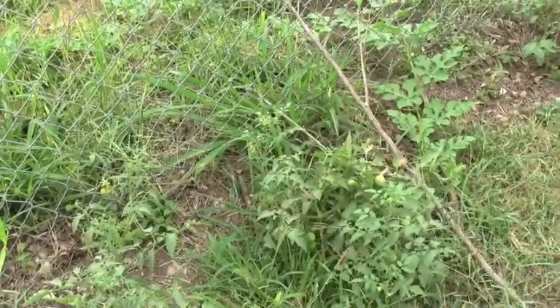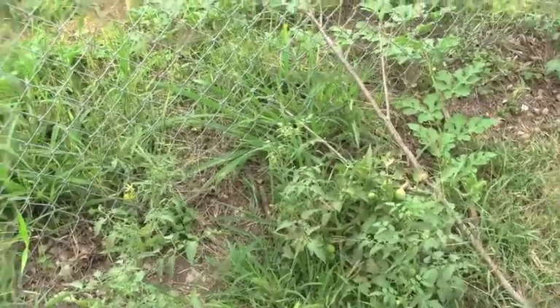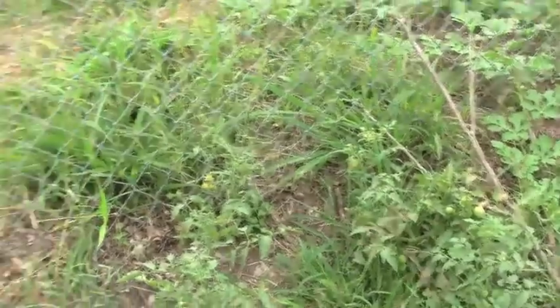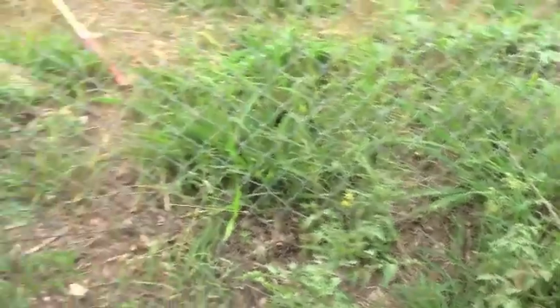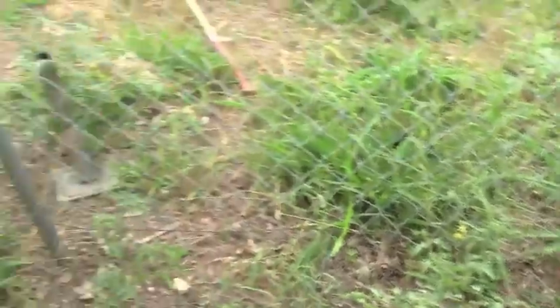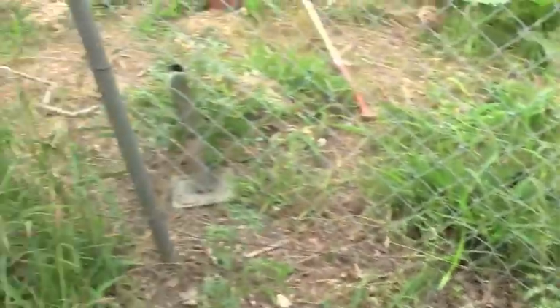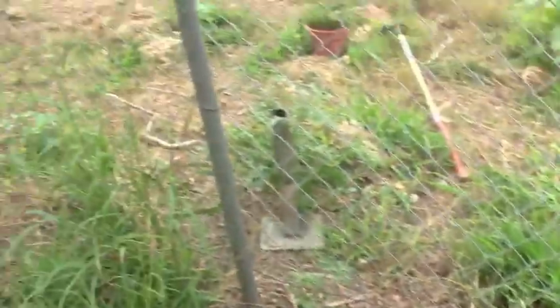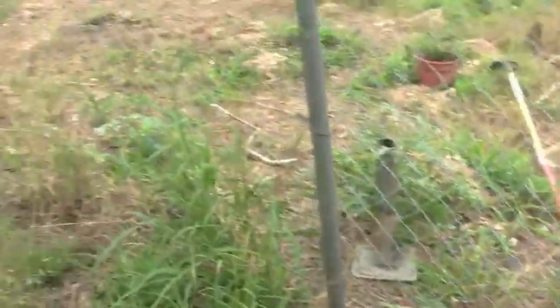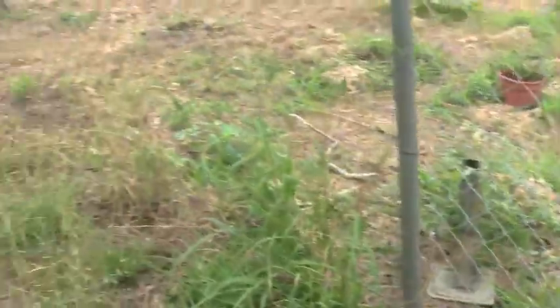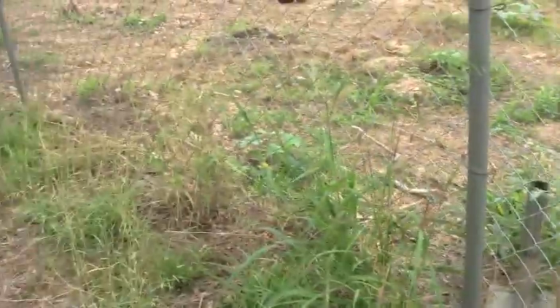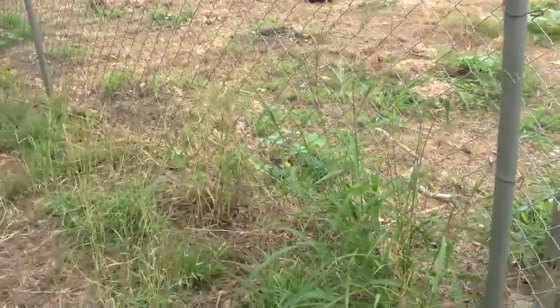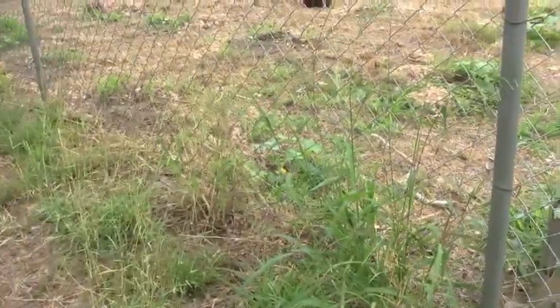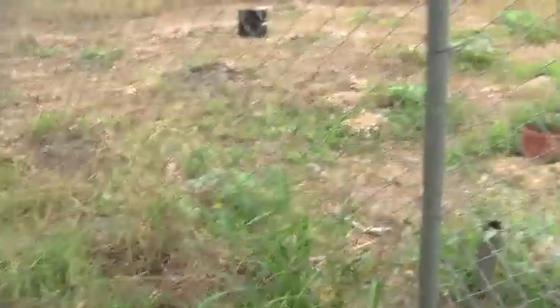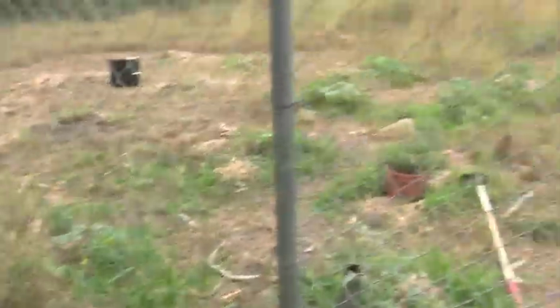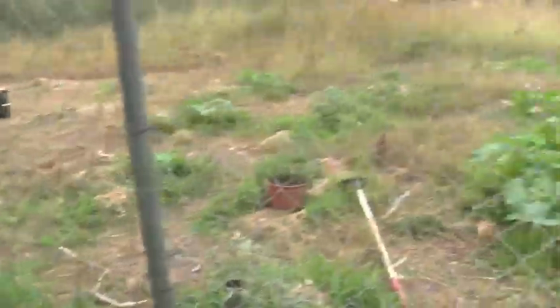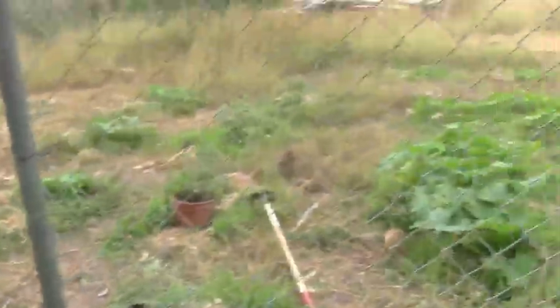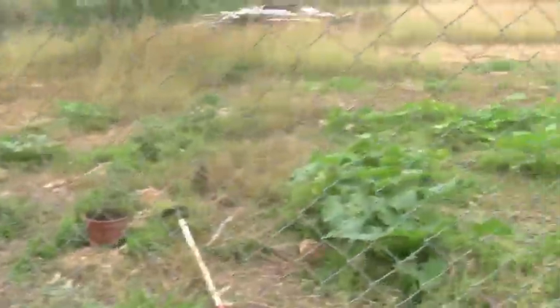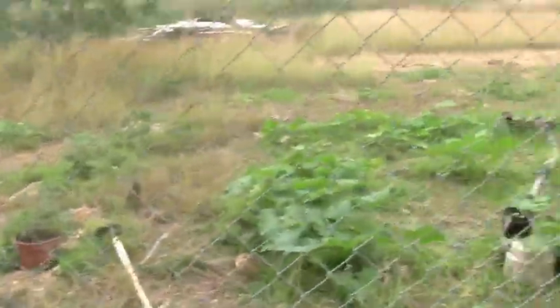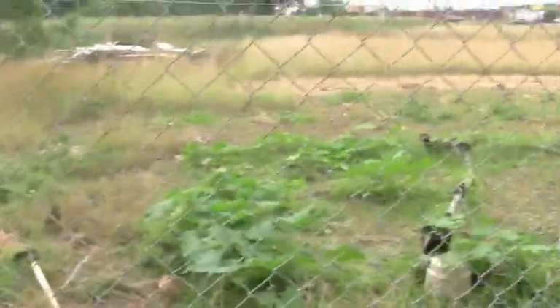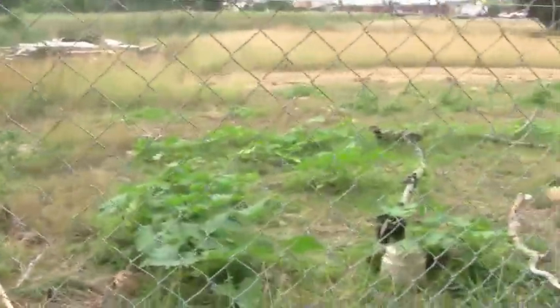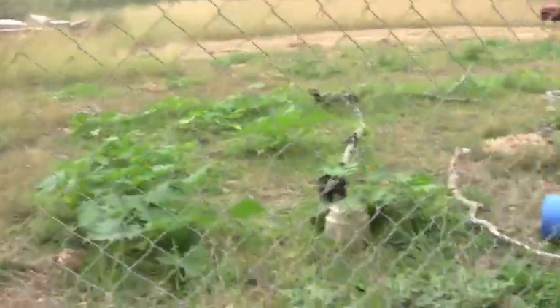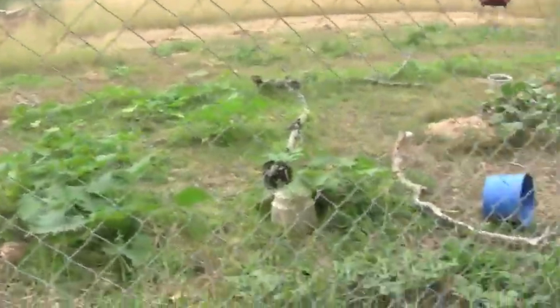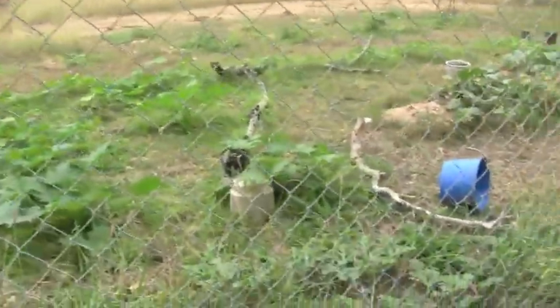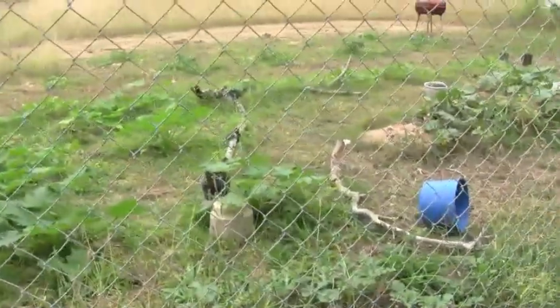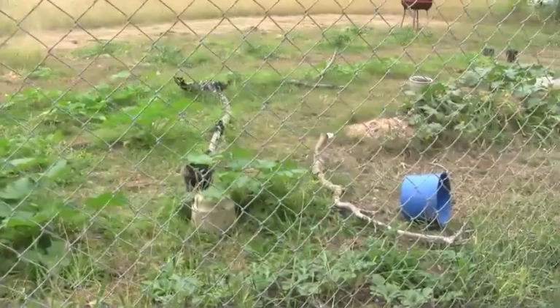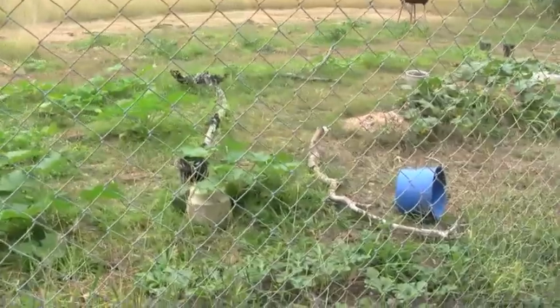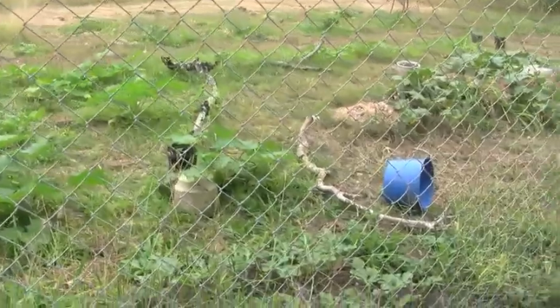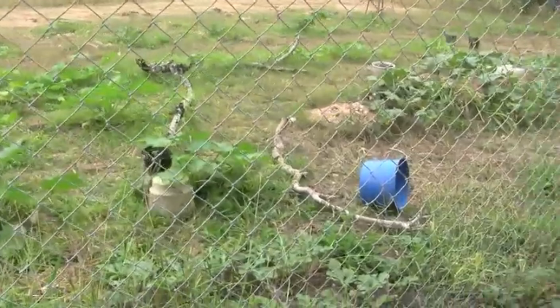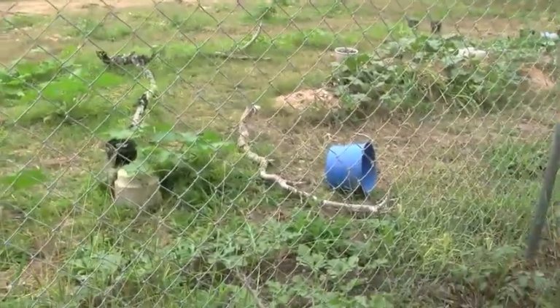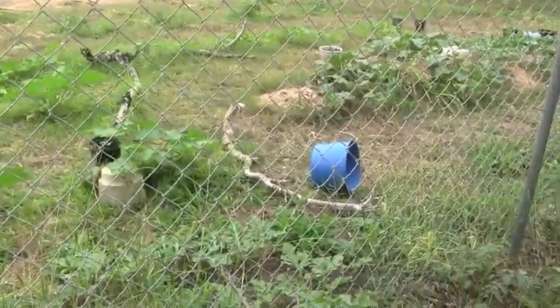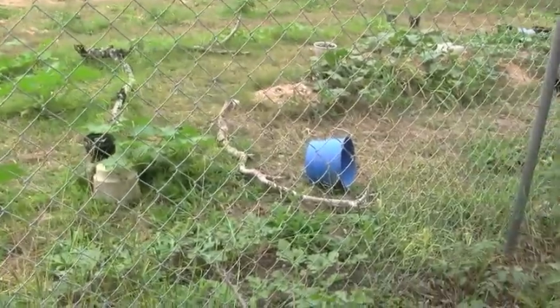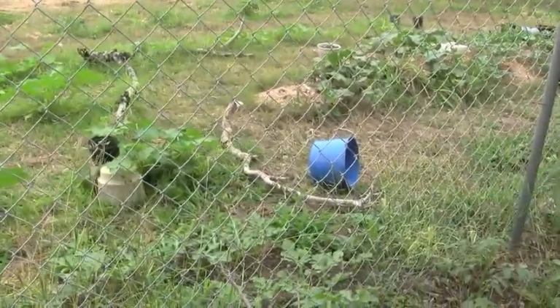But anyway, that's my garden and I'm very proud of it. I love it — I like to just look at it.